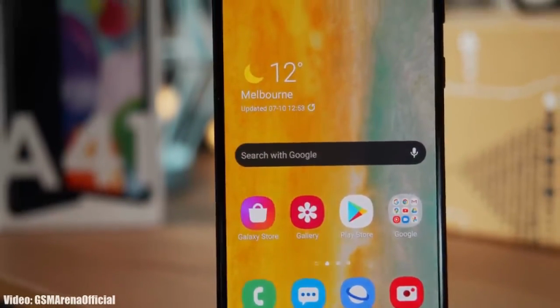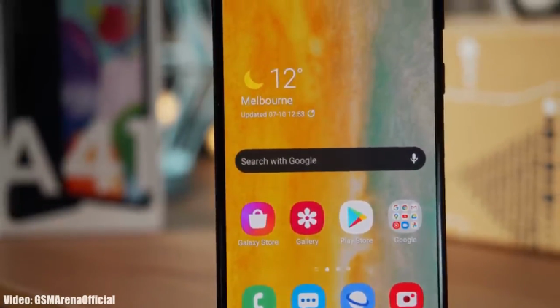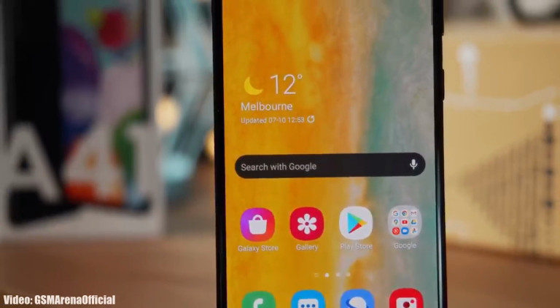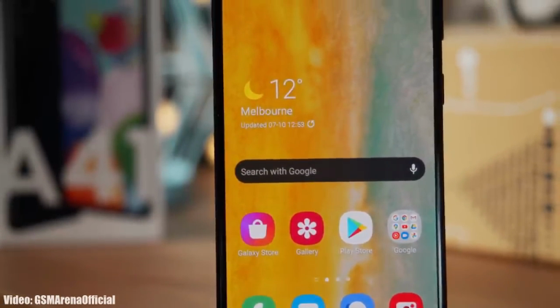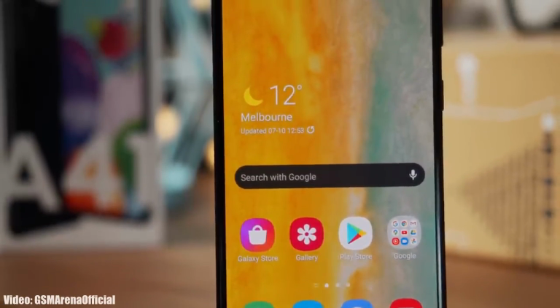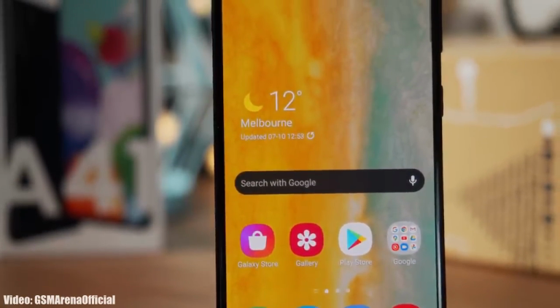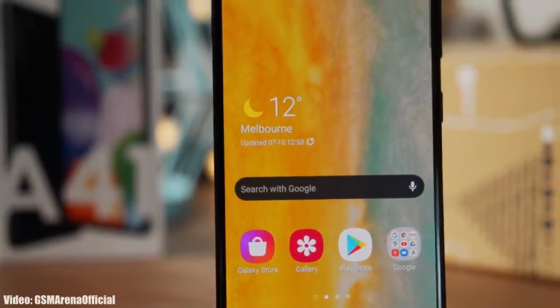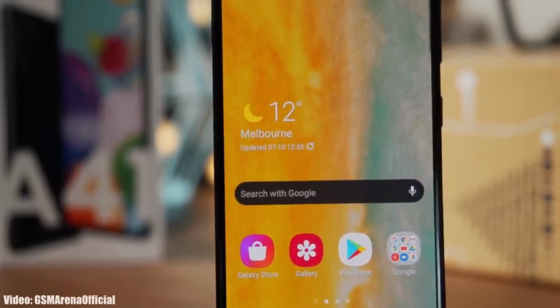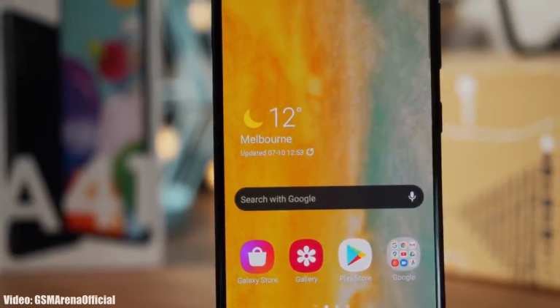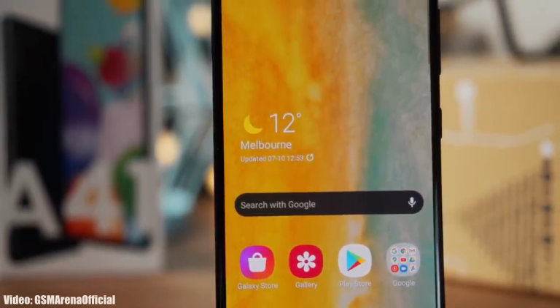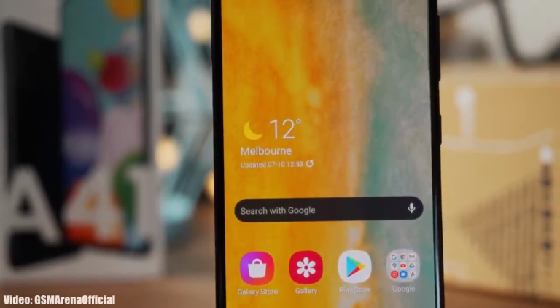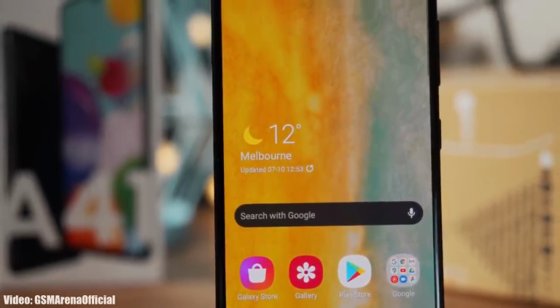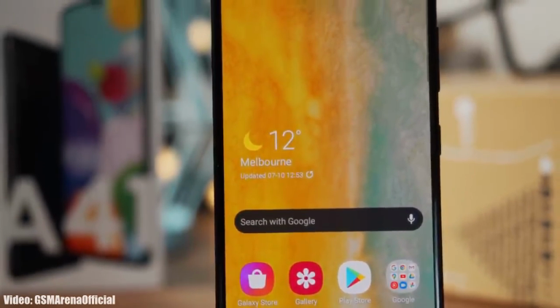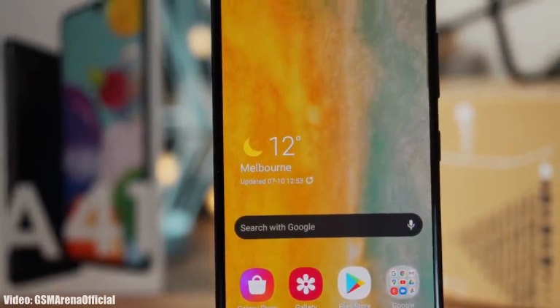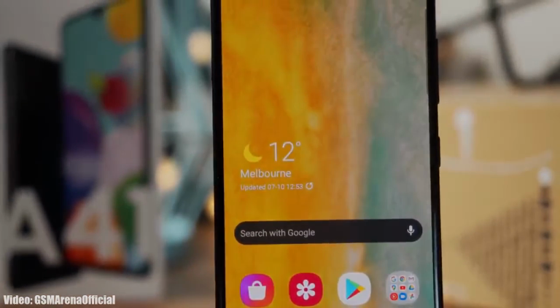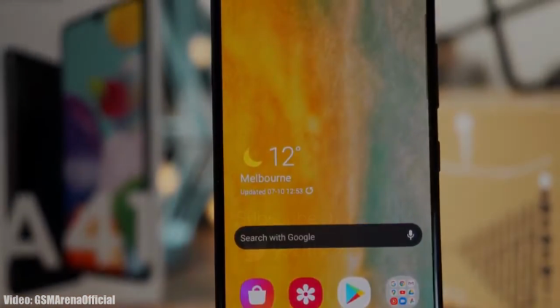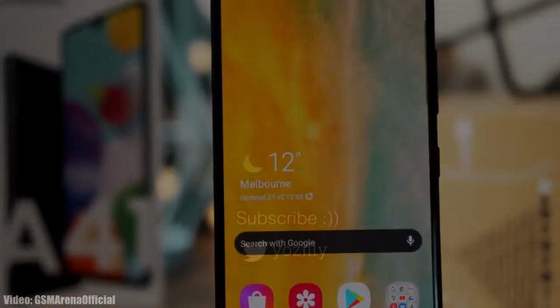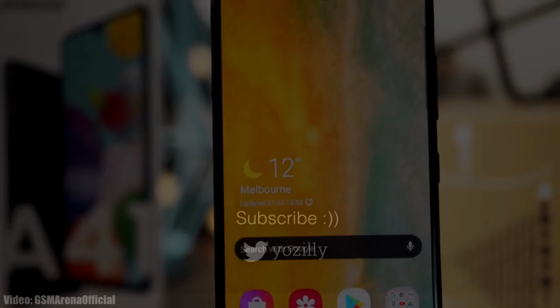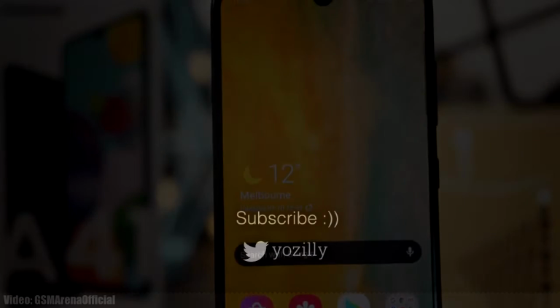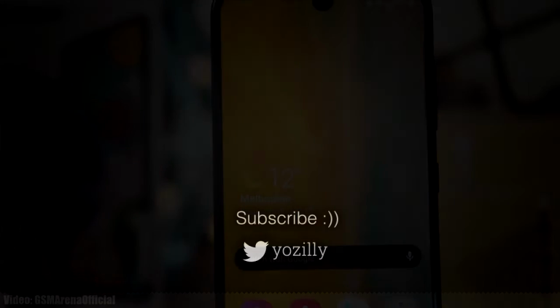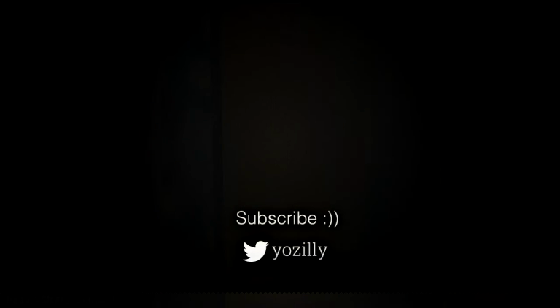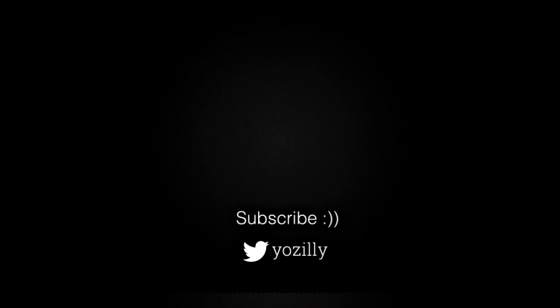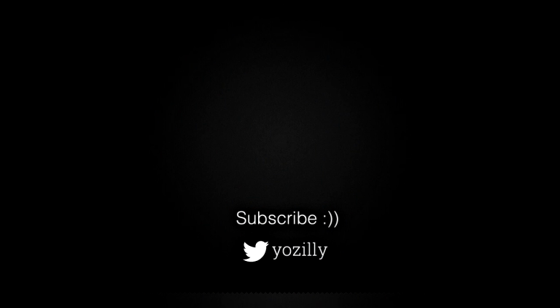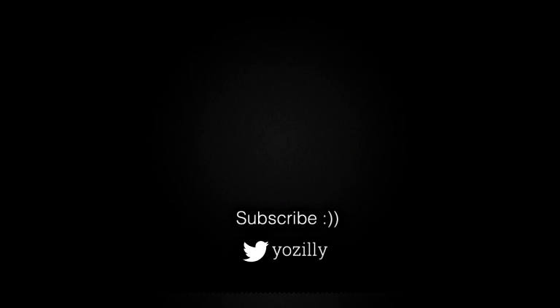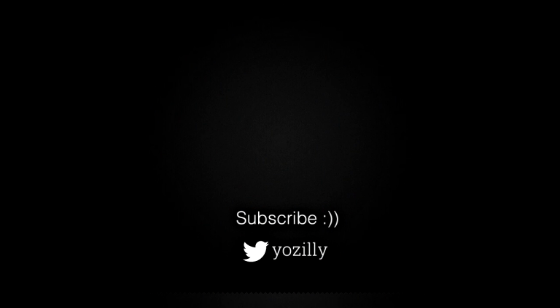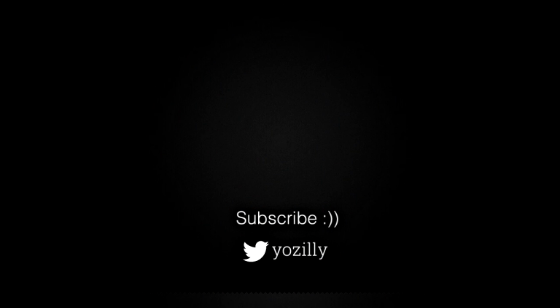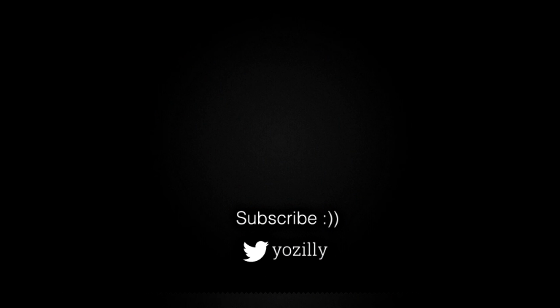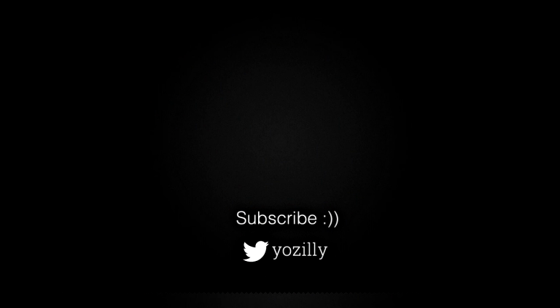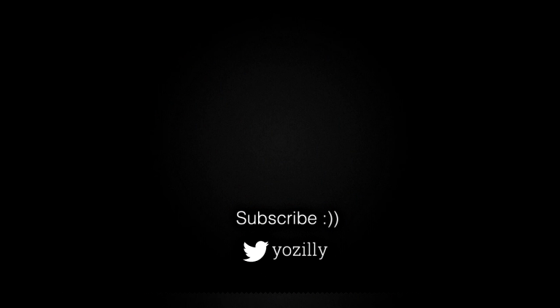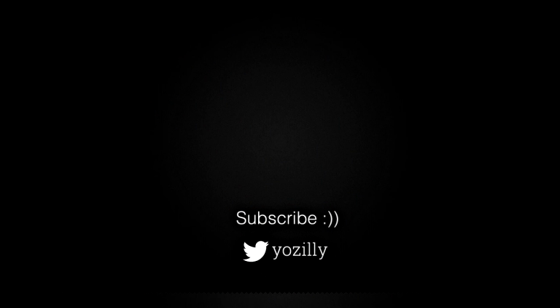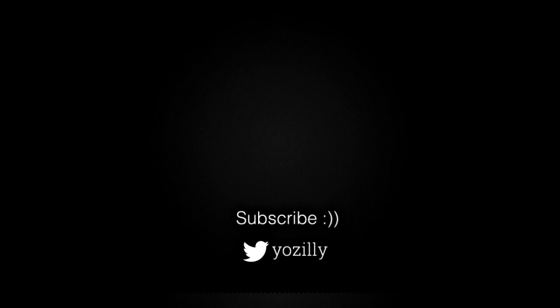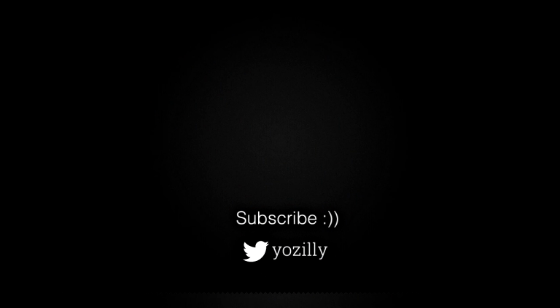So that was pretty much it from my side. Give this video a thumbs up and I will see you all in the next one. Peace out.